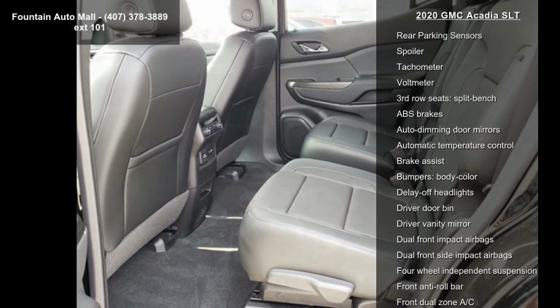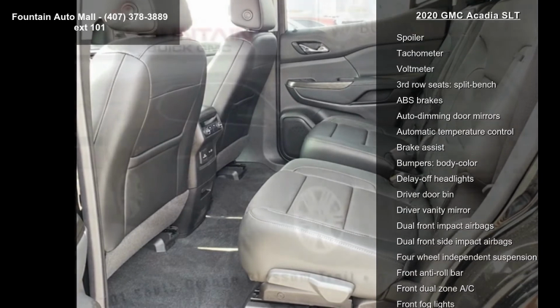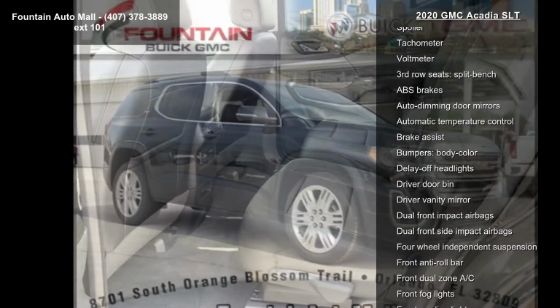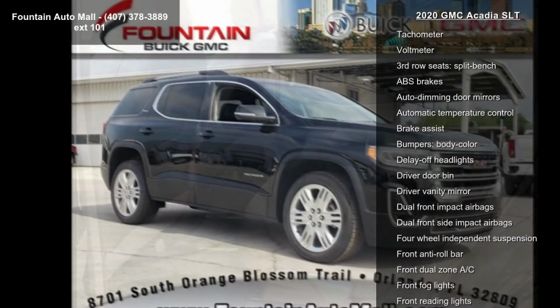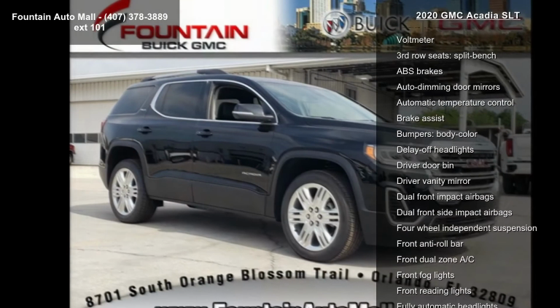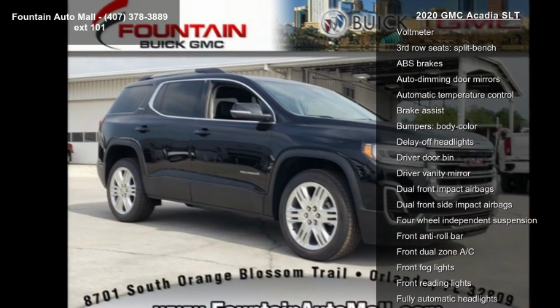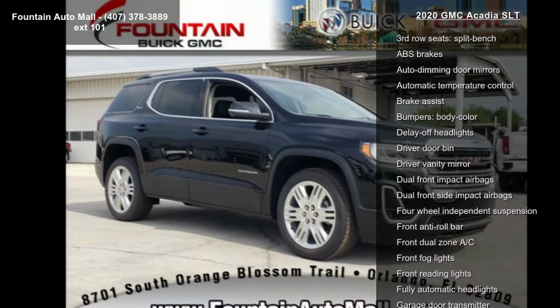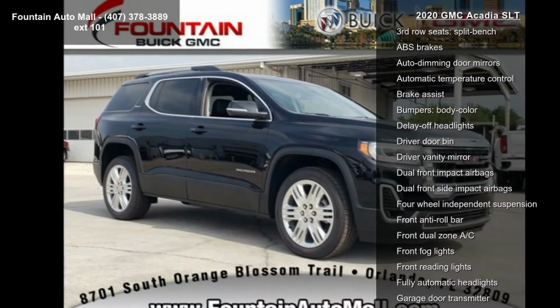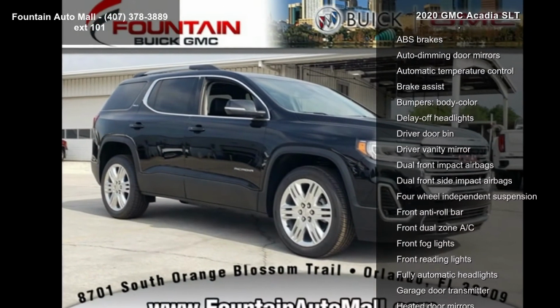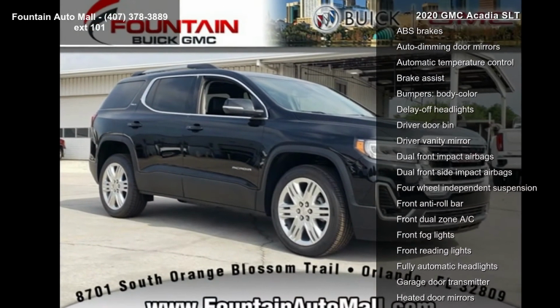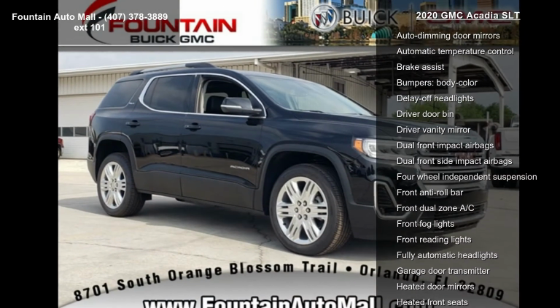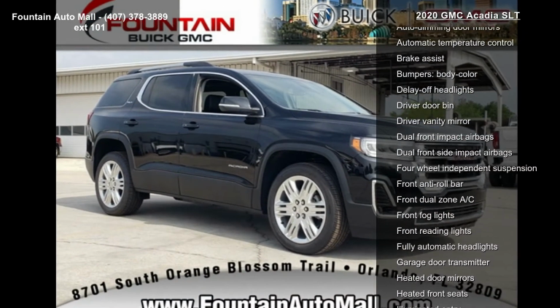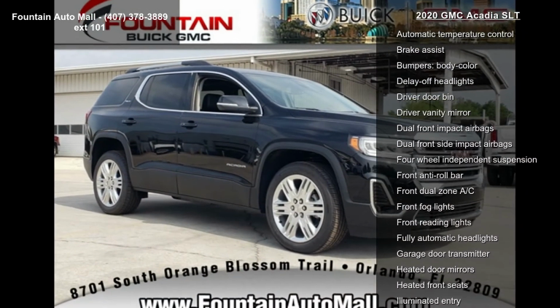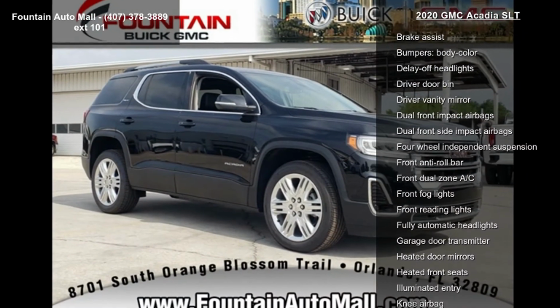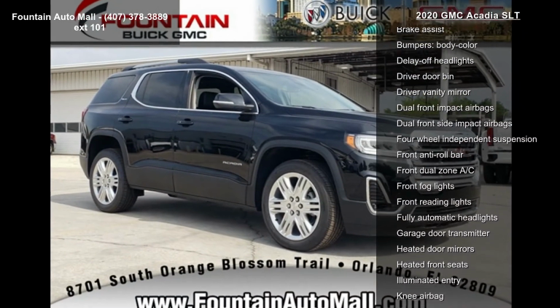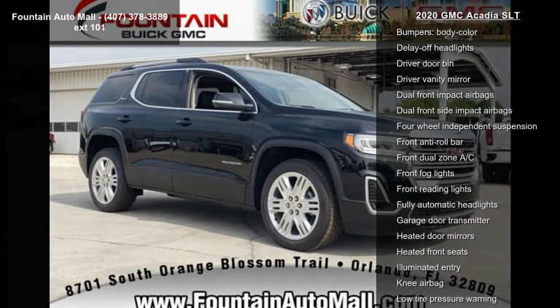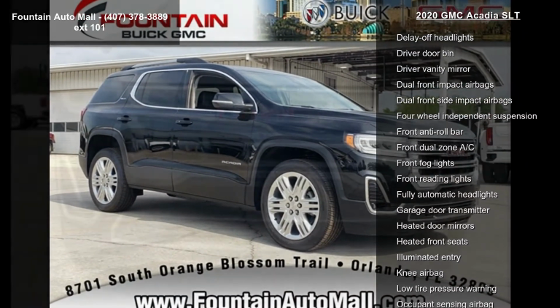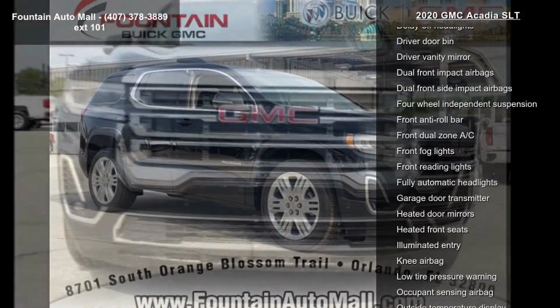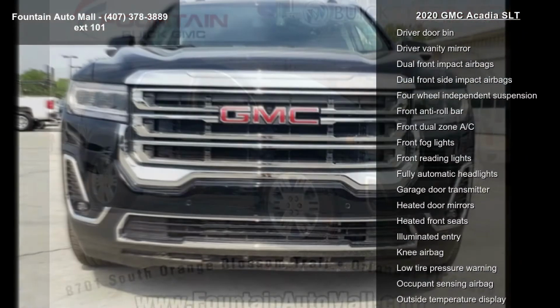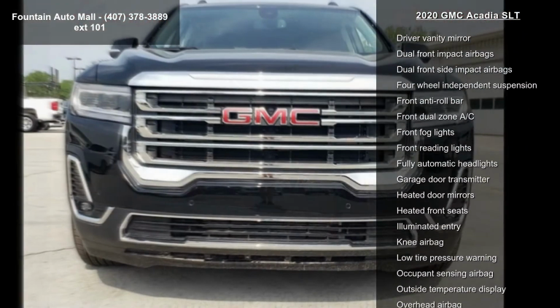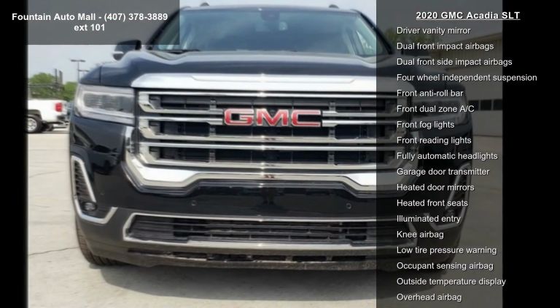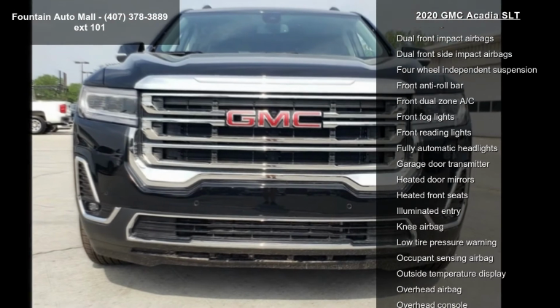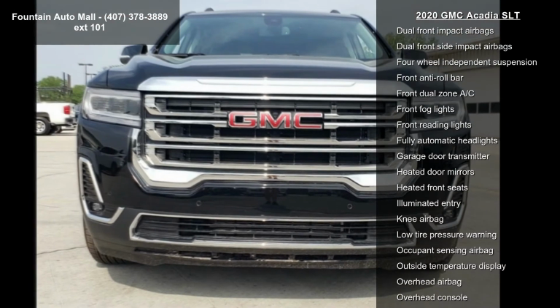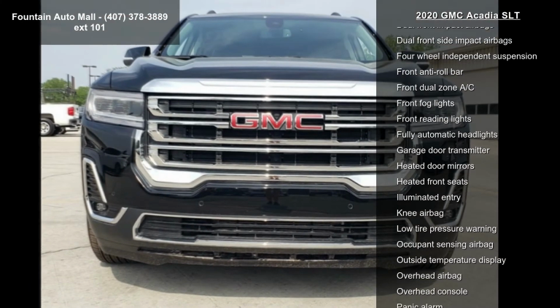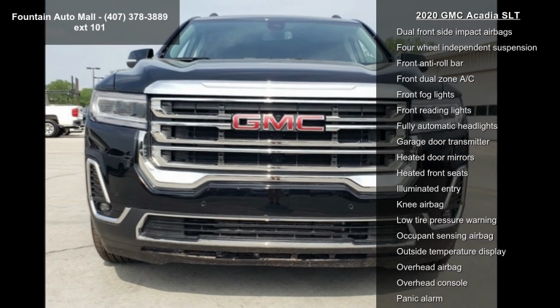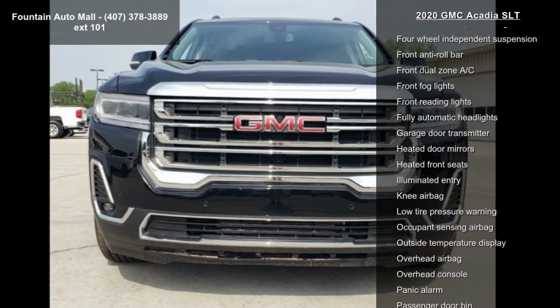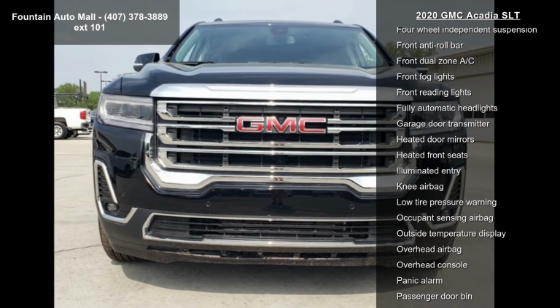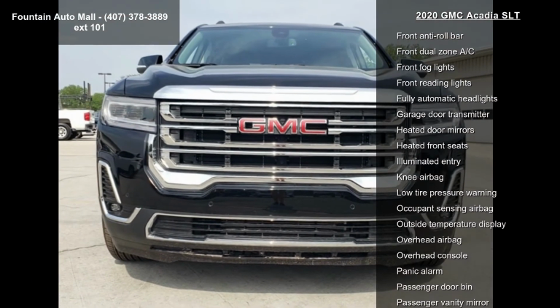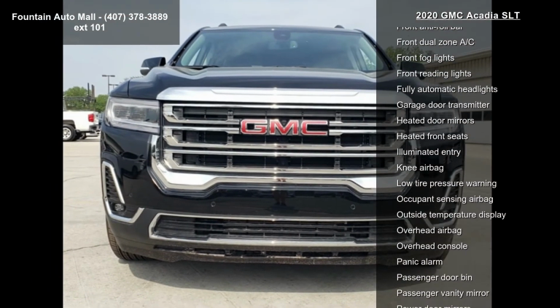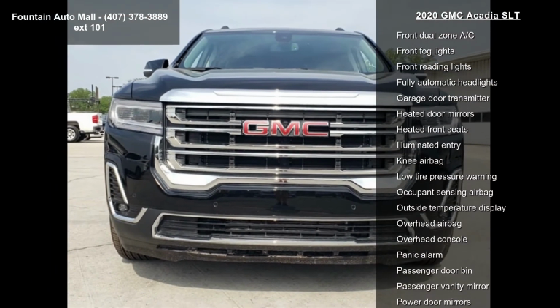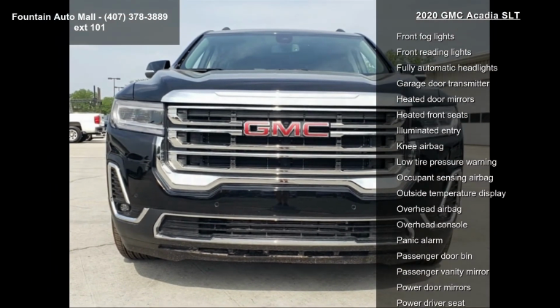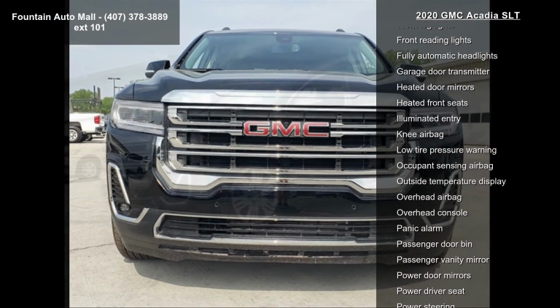This vehicle shows low mileage and has a smooth ride. Don't let this vehicle get away — call or click to schedule a test drive today.